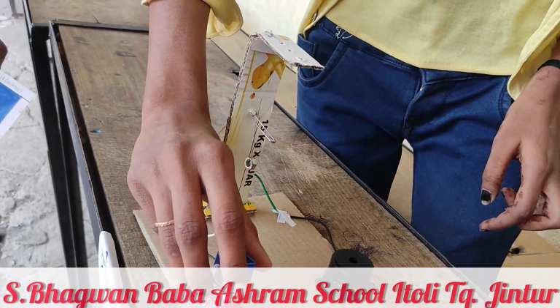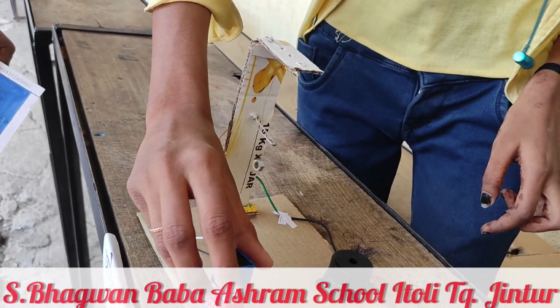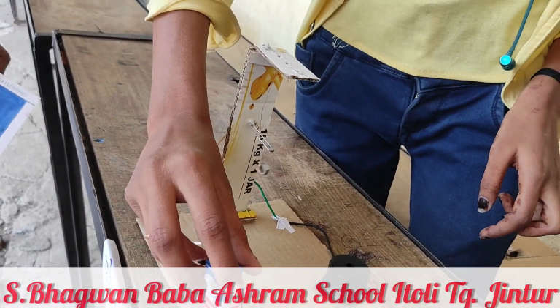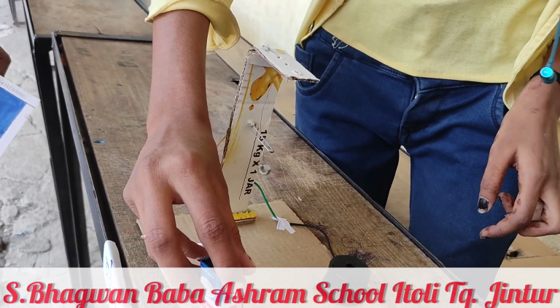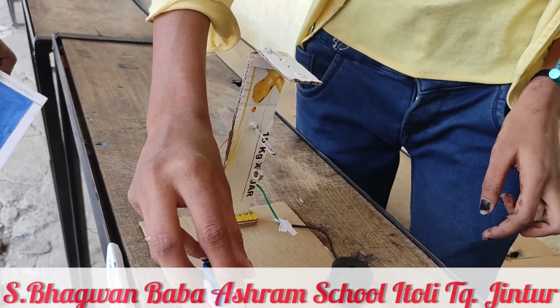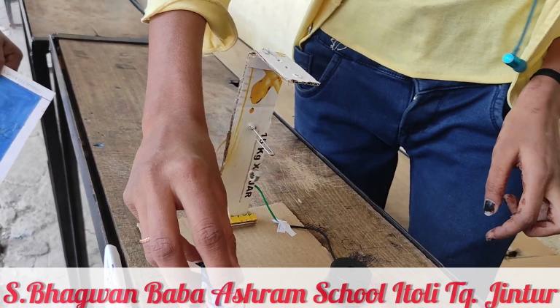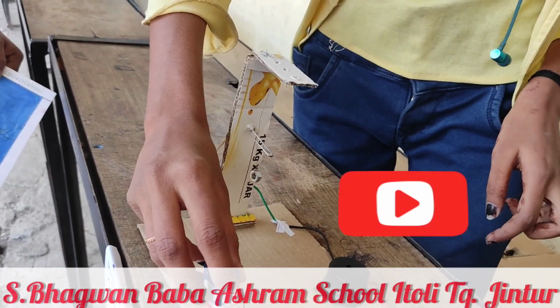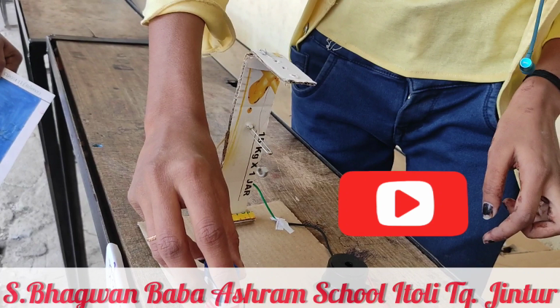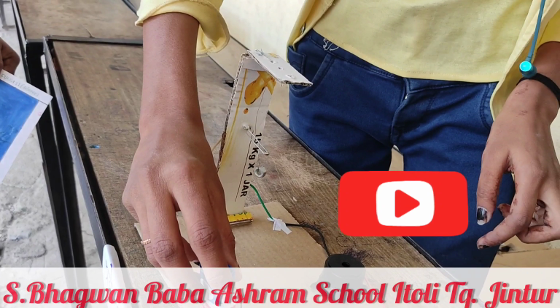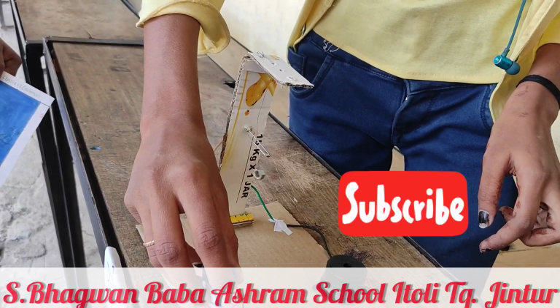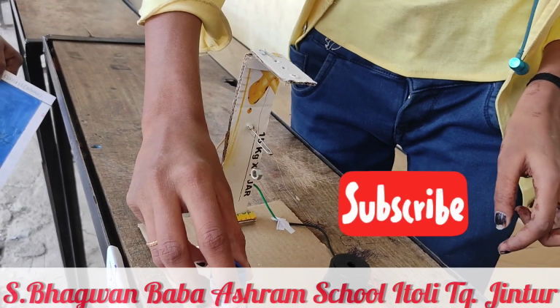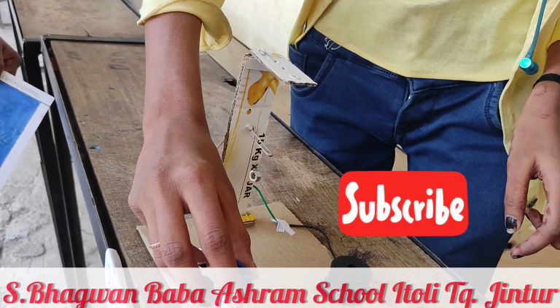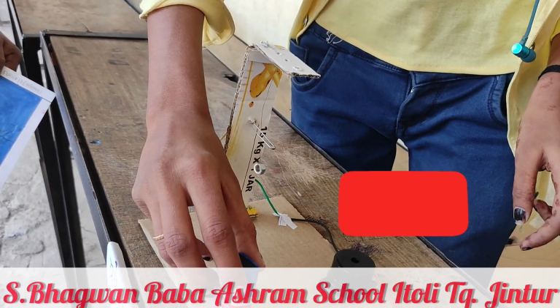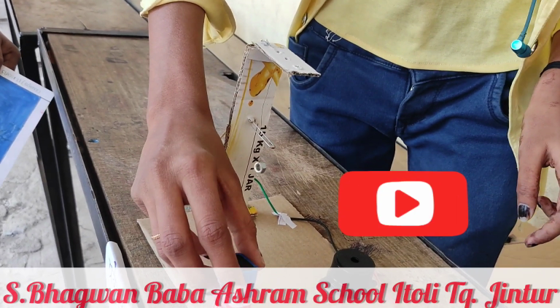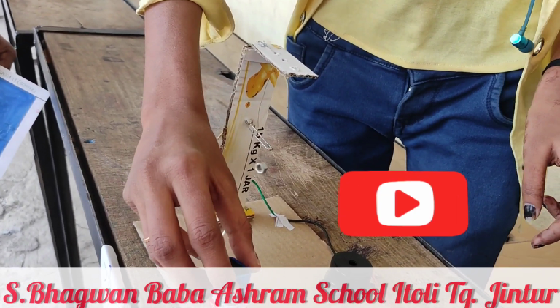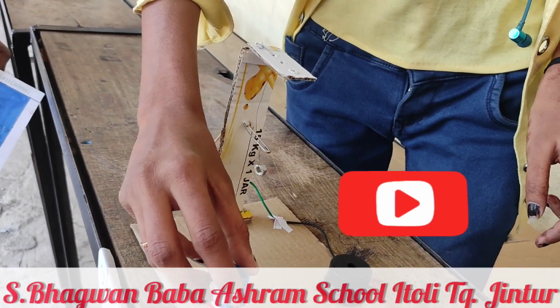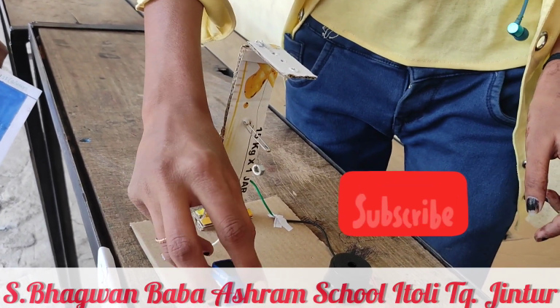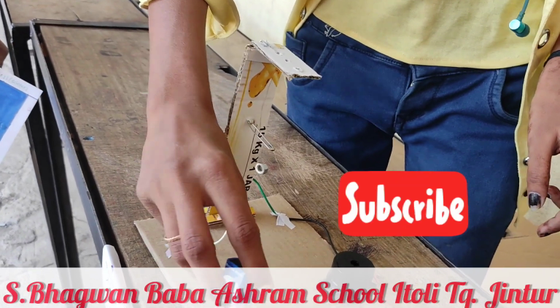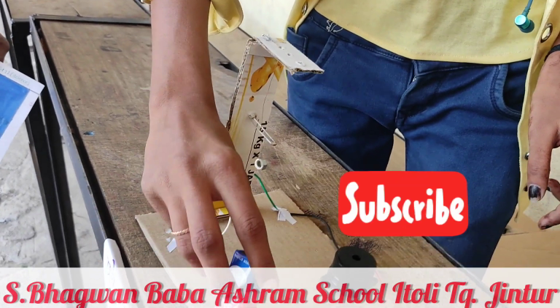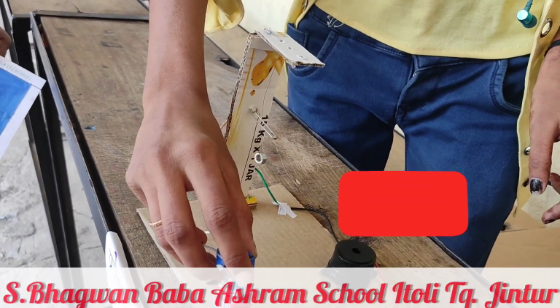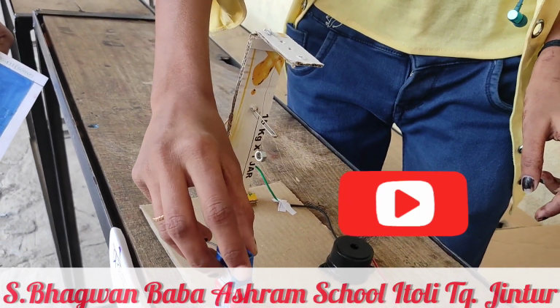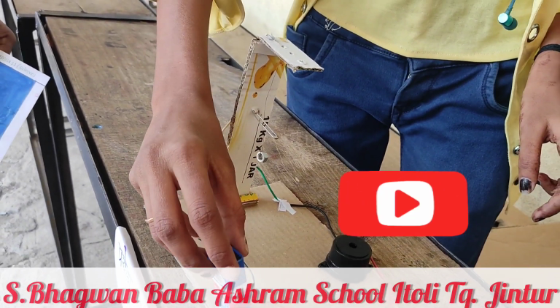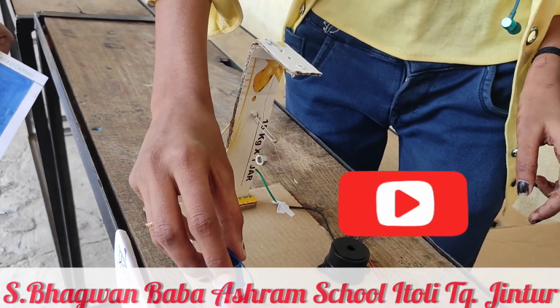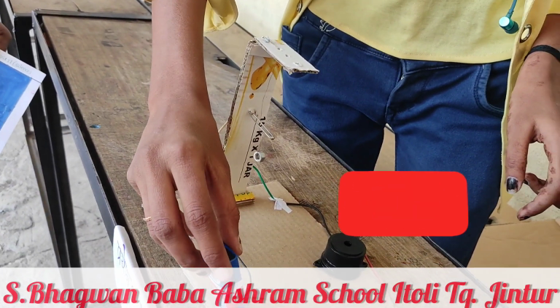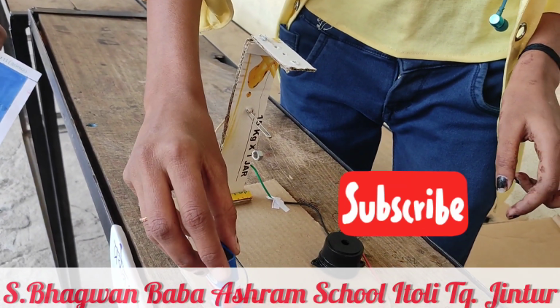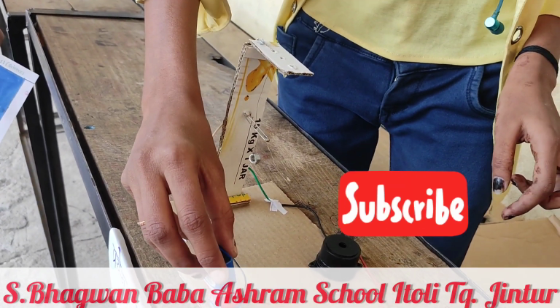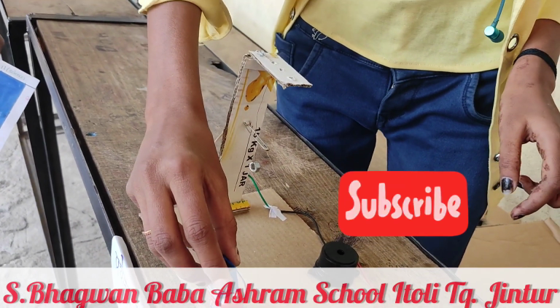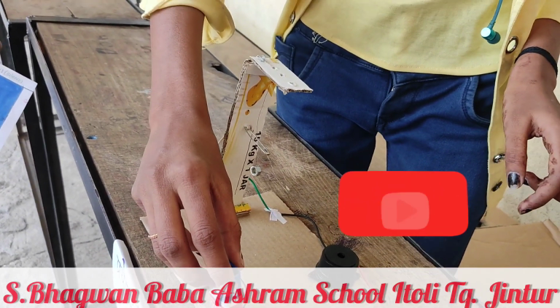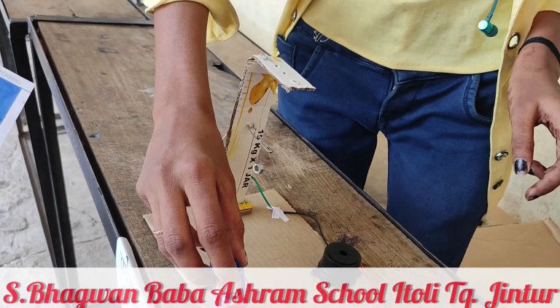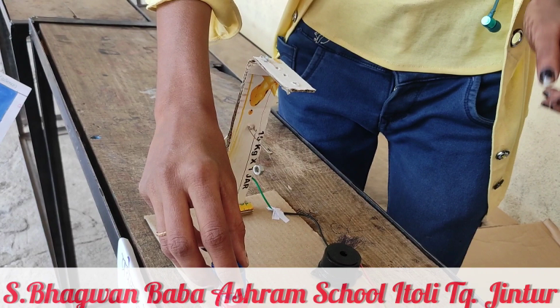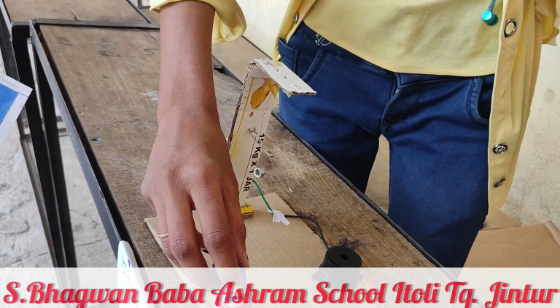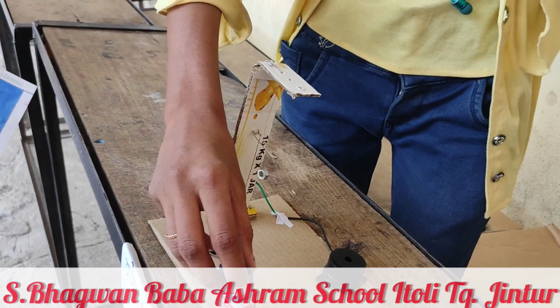Very good. This is the siren of earthquake. One more time.